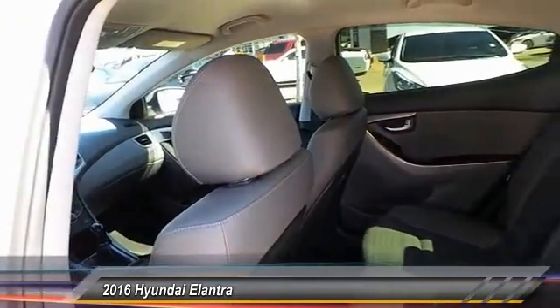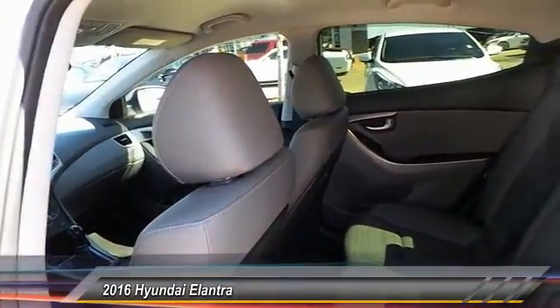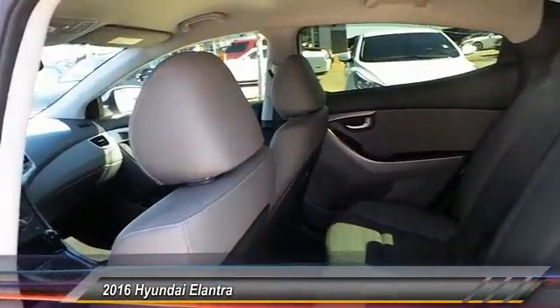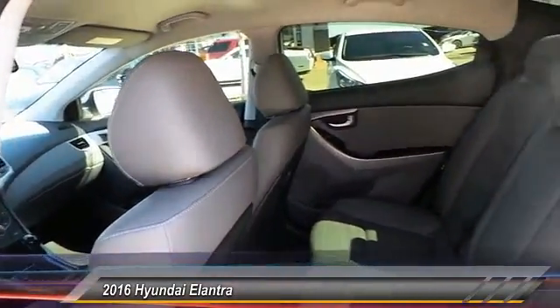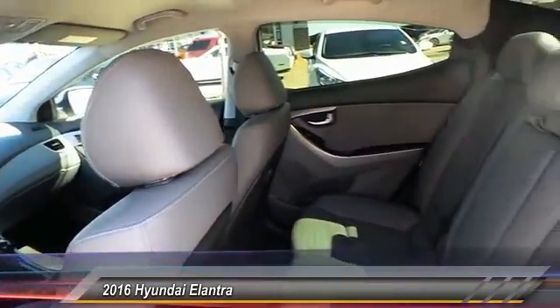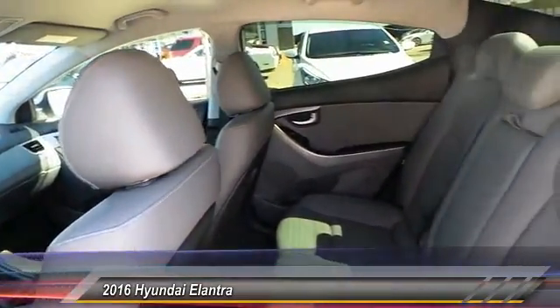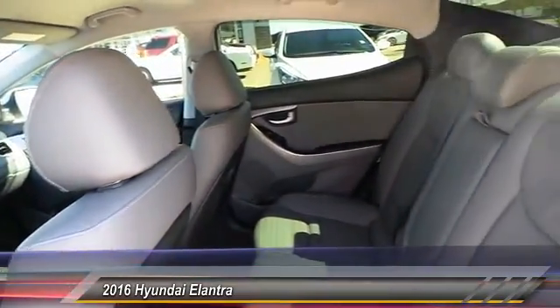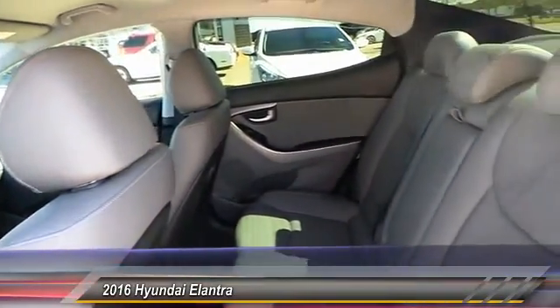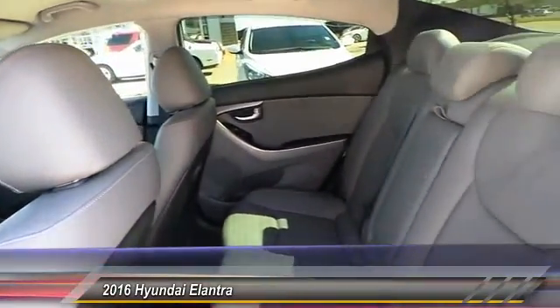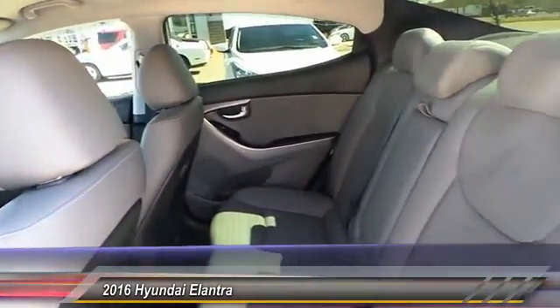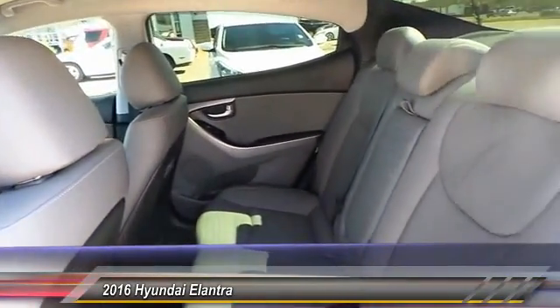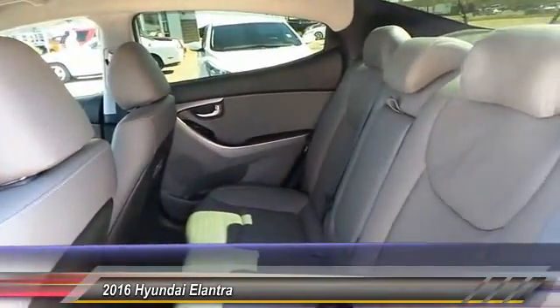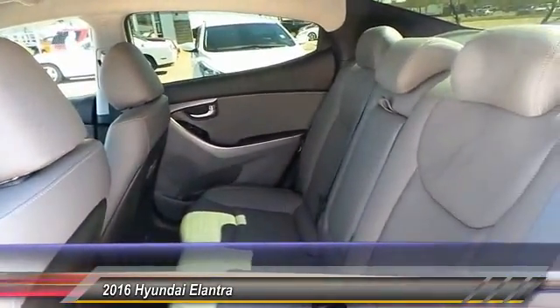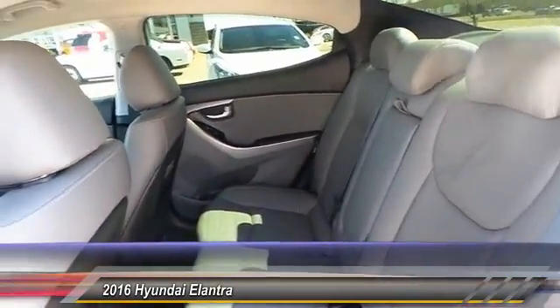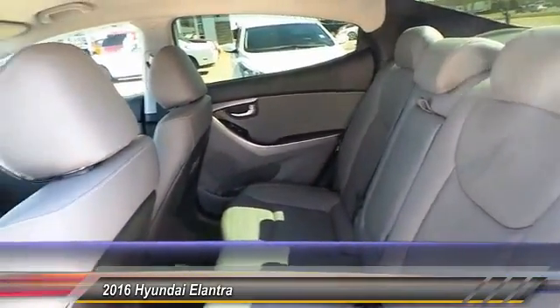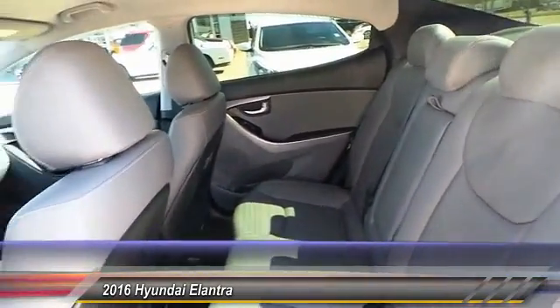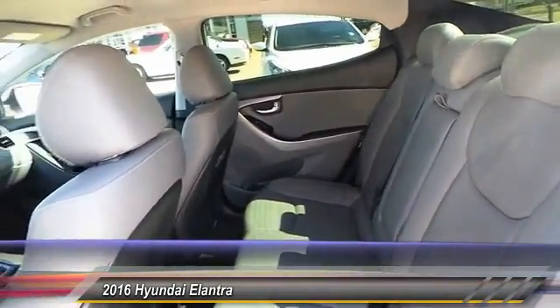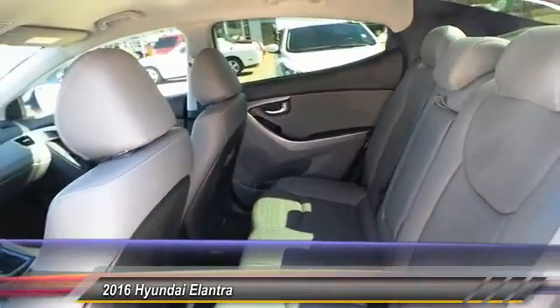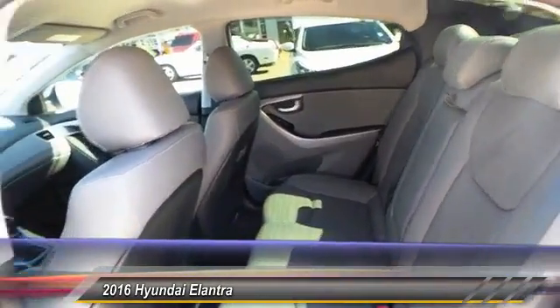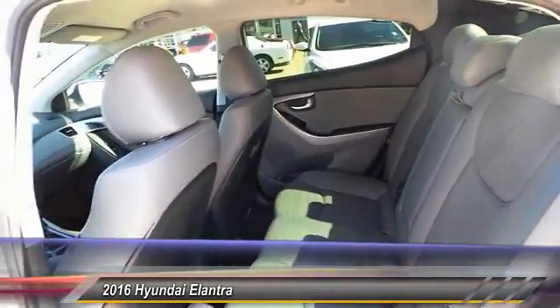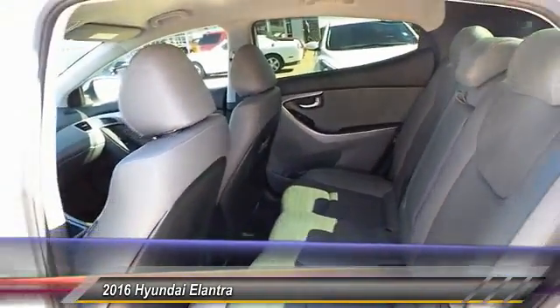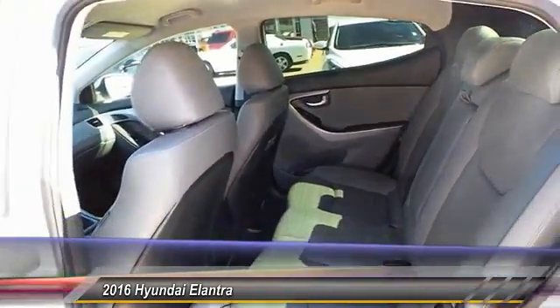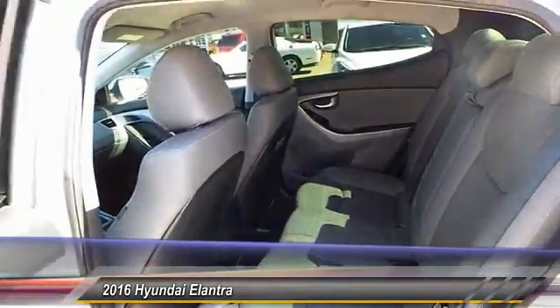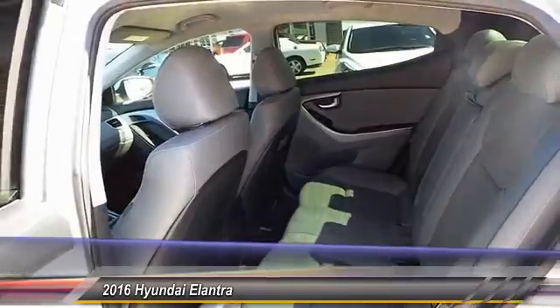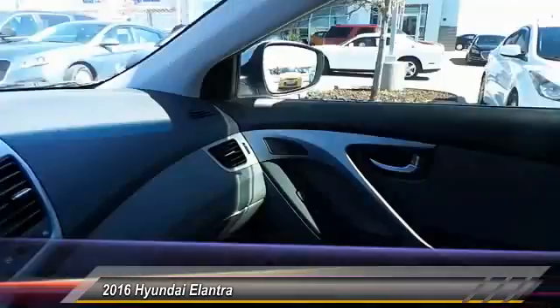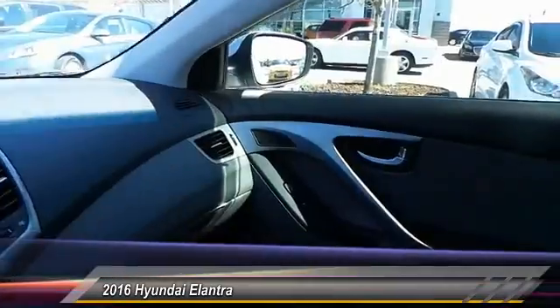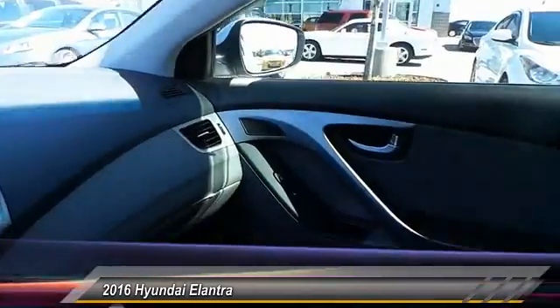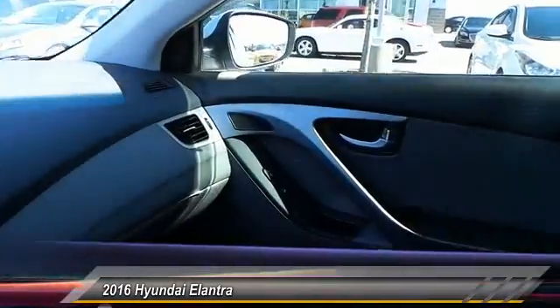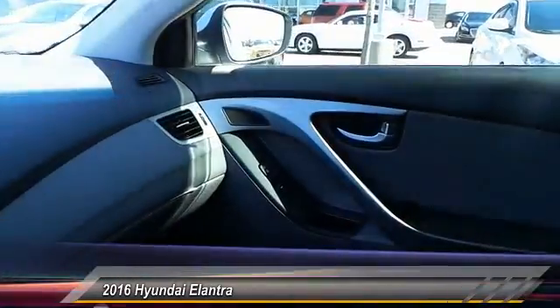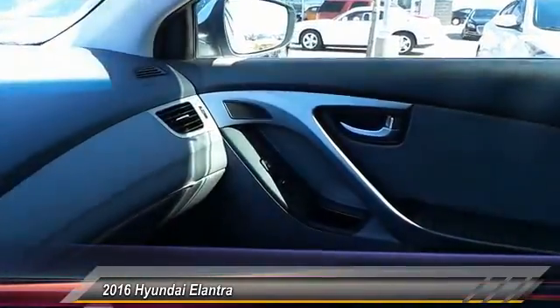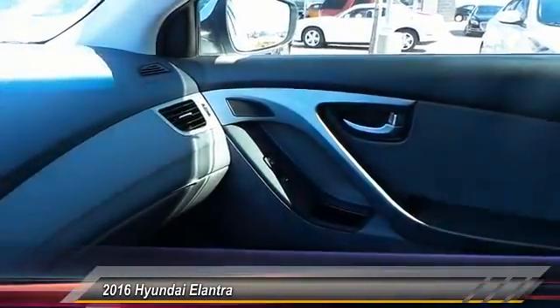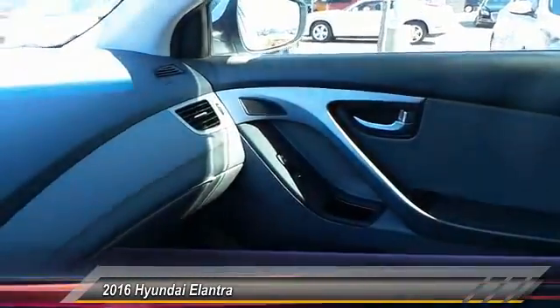Dual front airbags, dual zone climate control, tilt steering wheel, telescopic steering wheel.